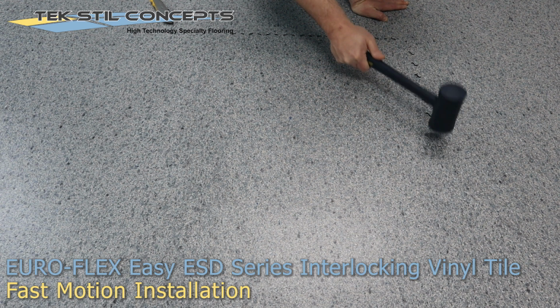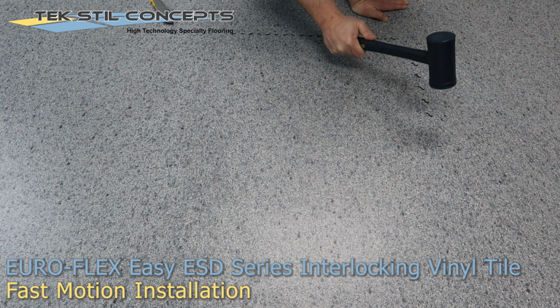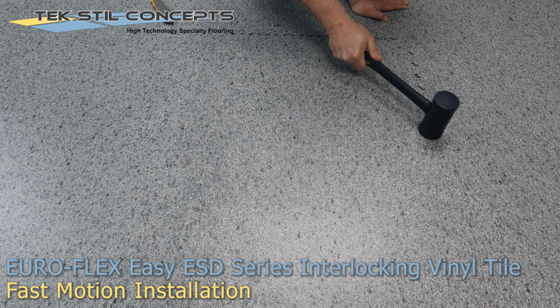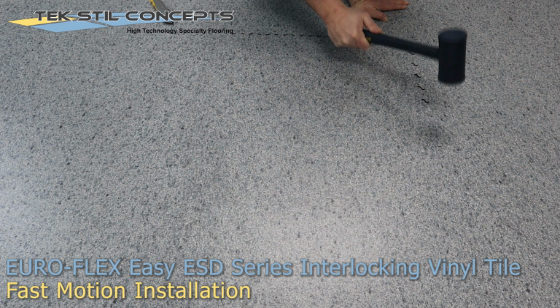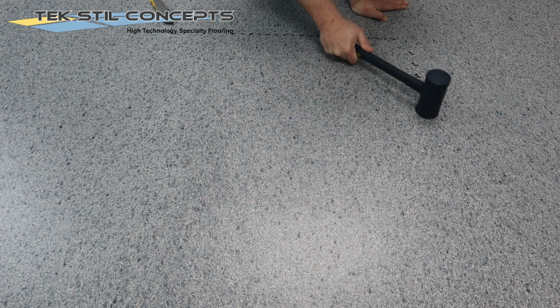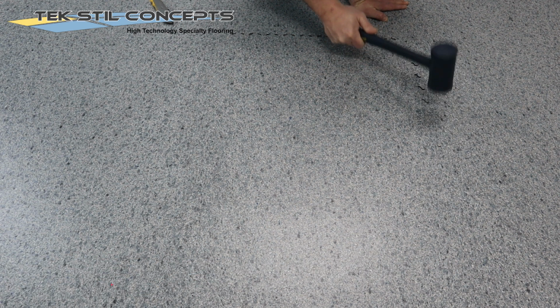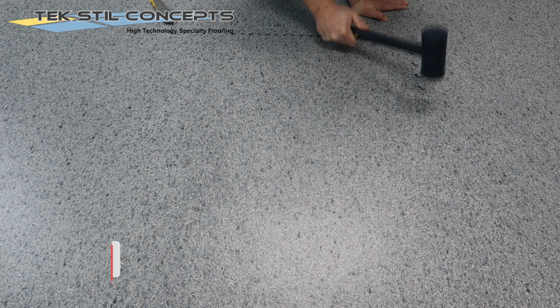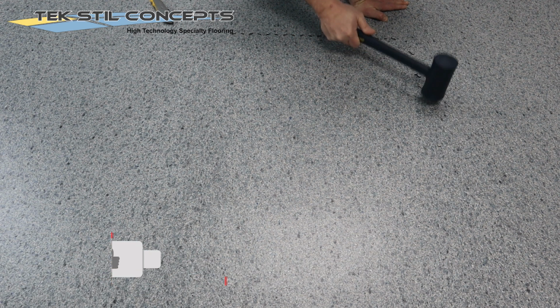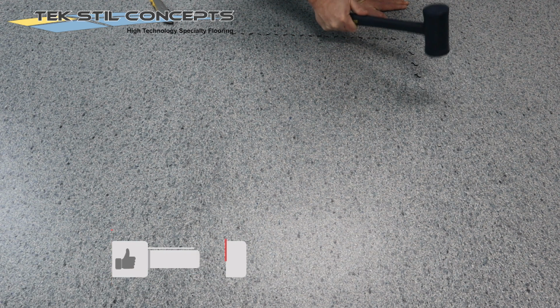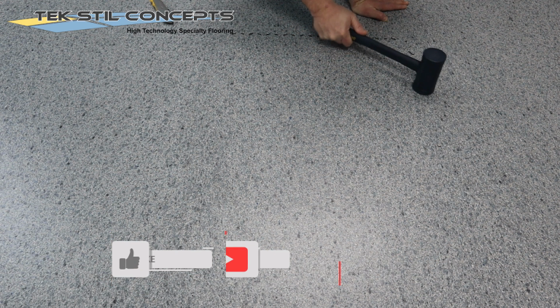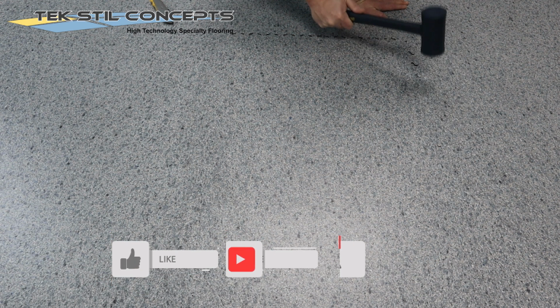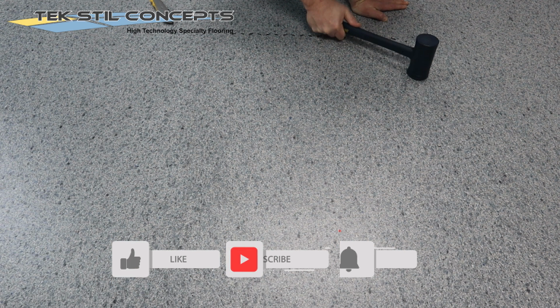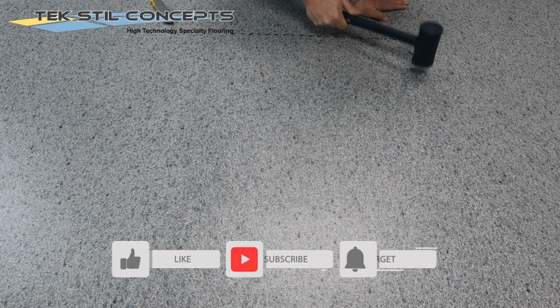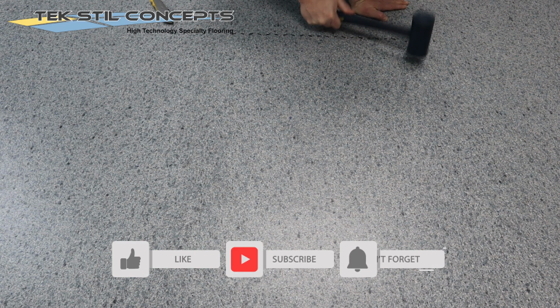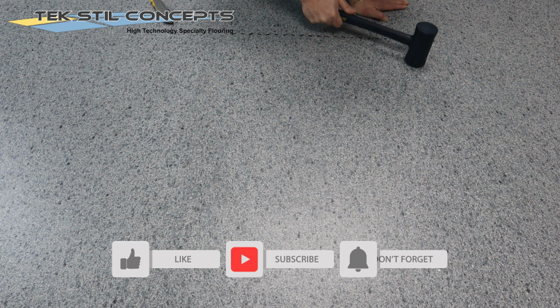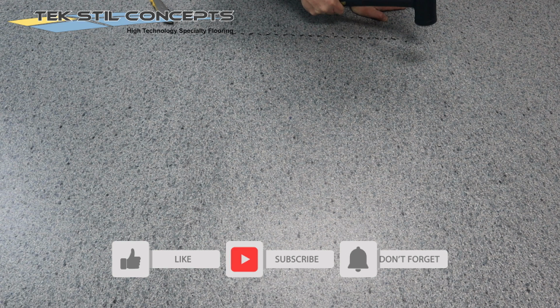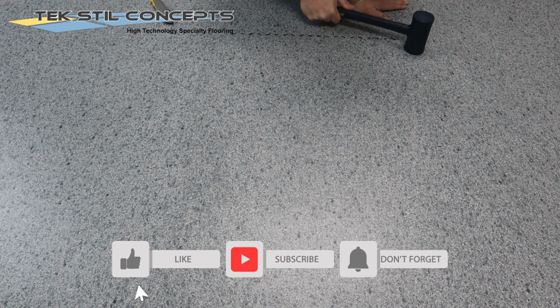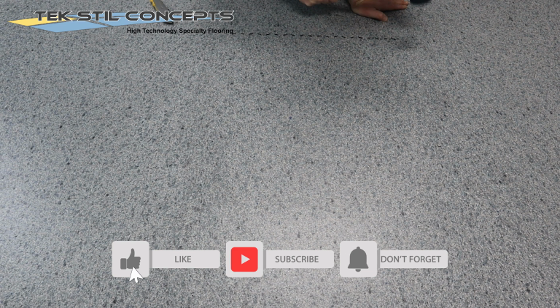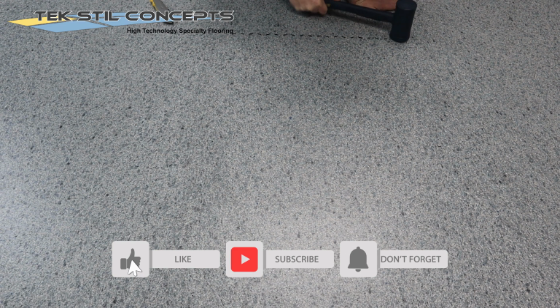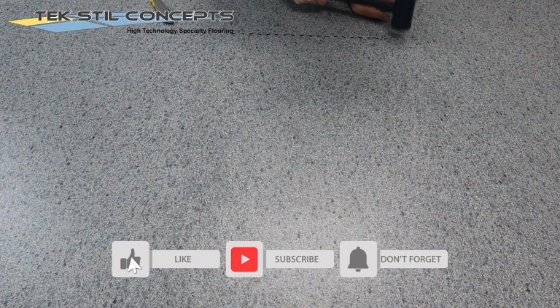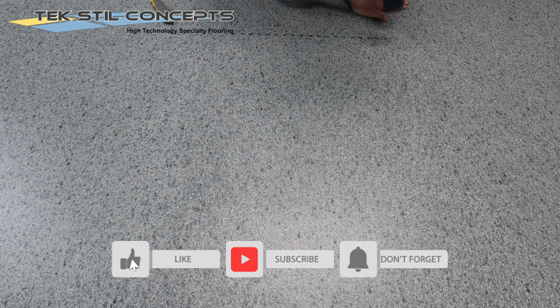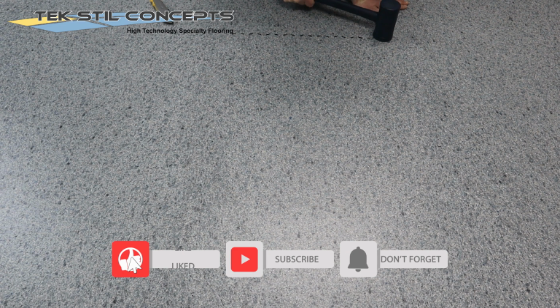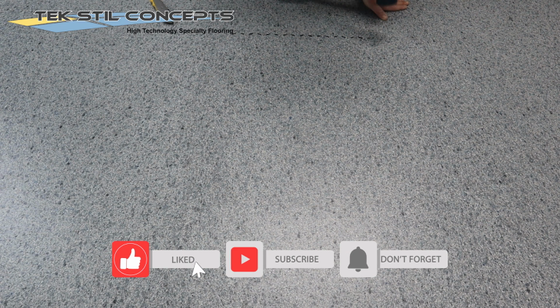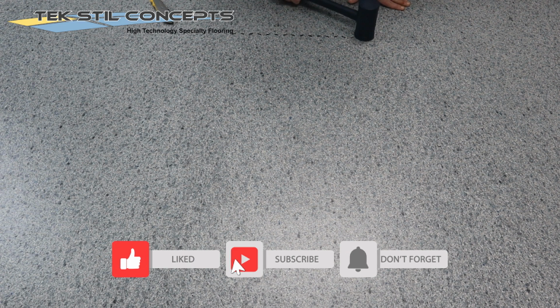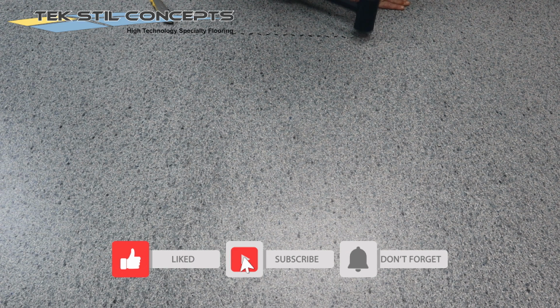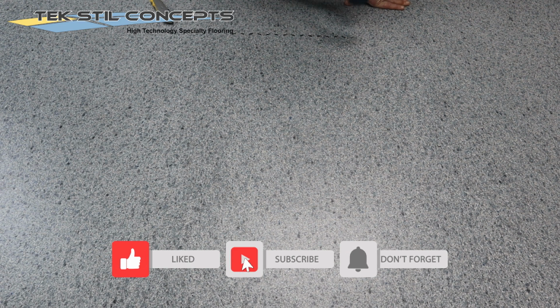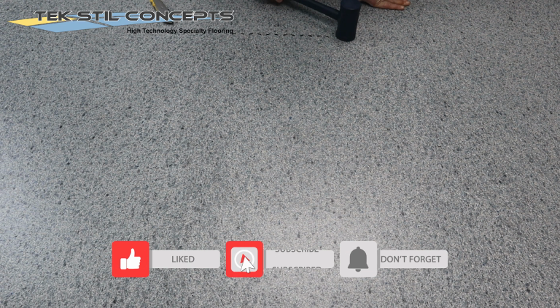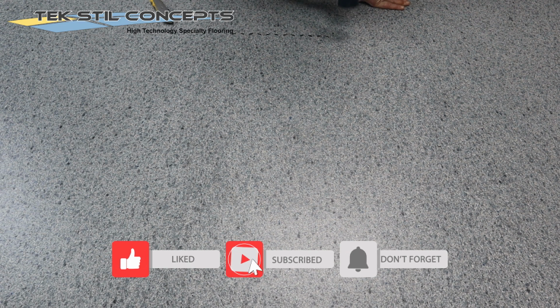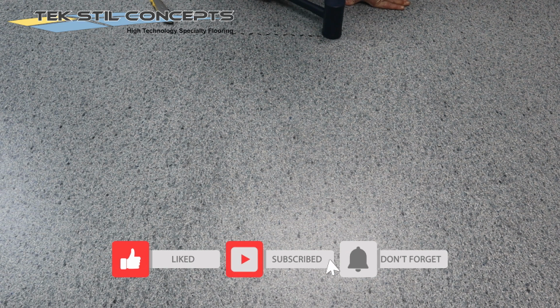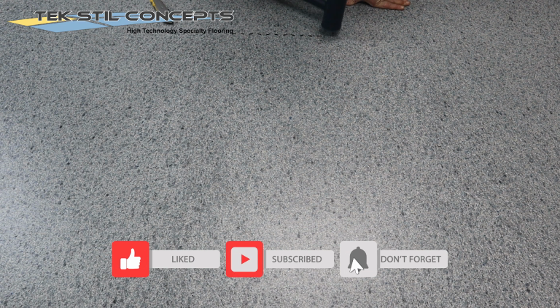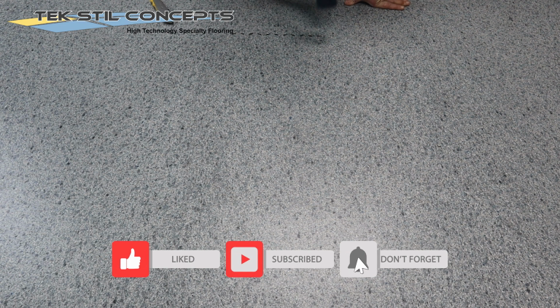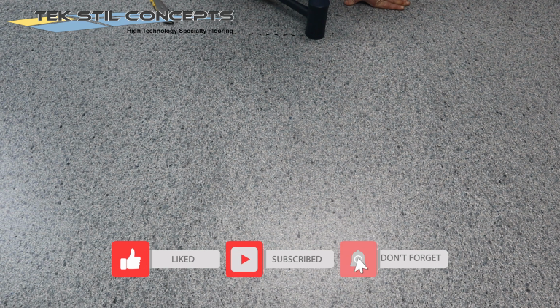If you like unique flooring solutions and installation techniques, be sure to like and subscribe.